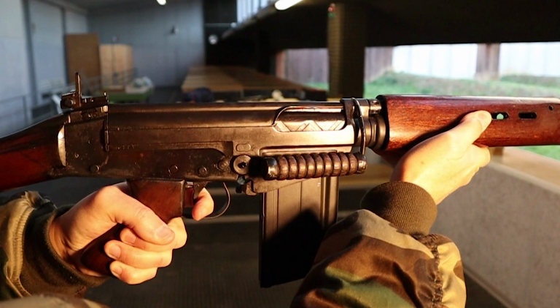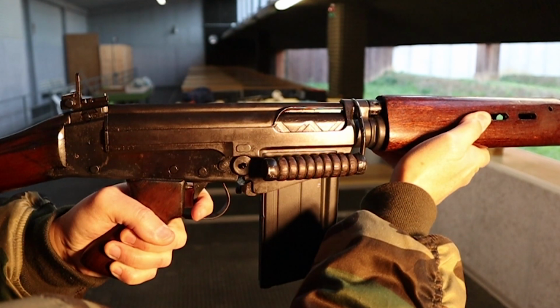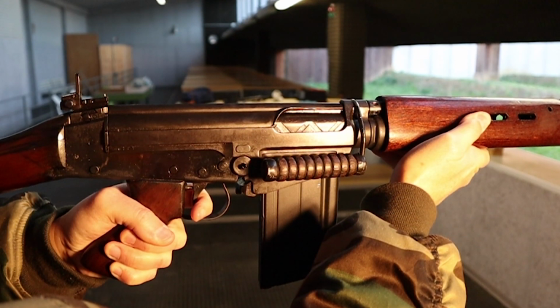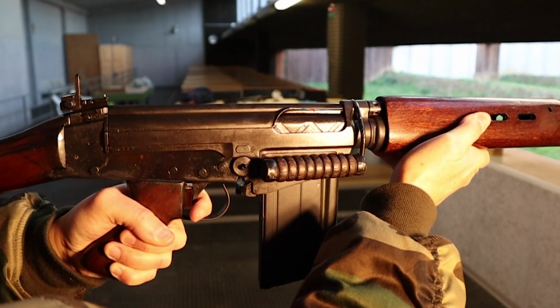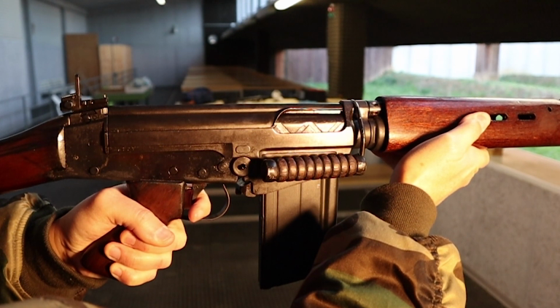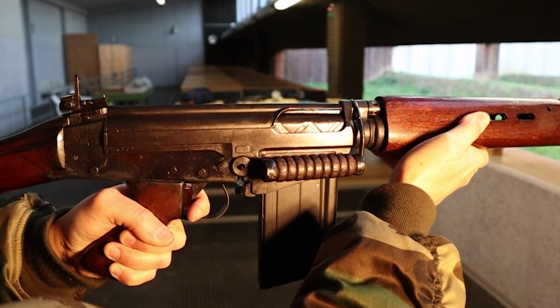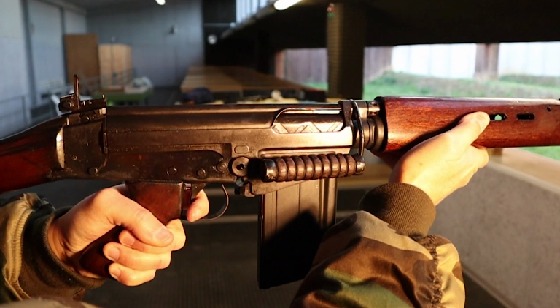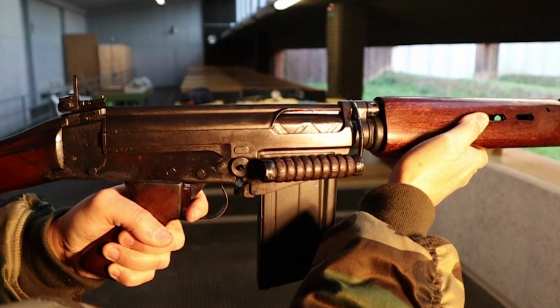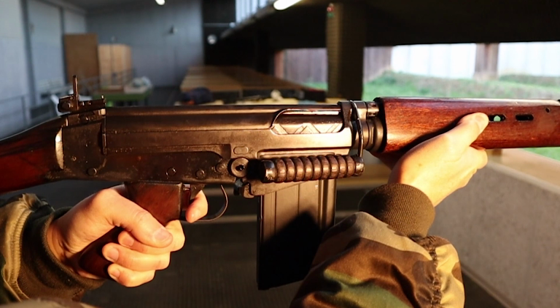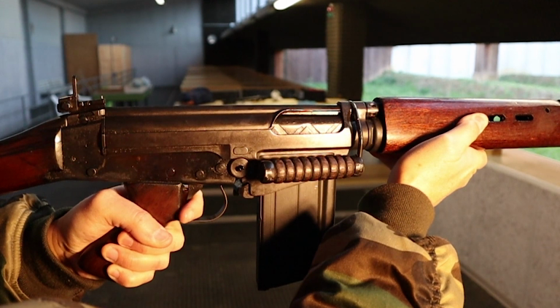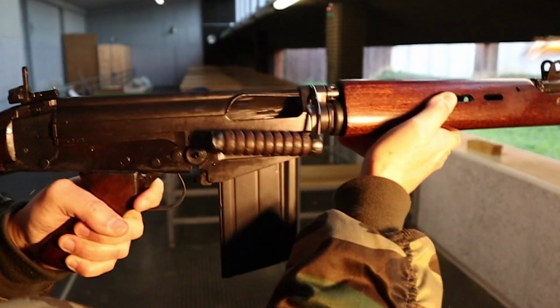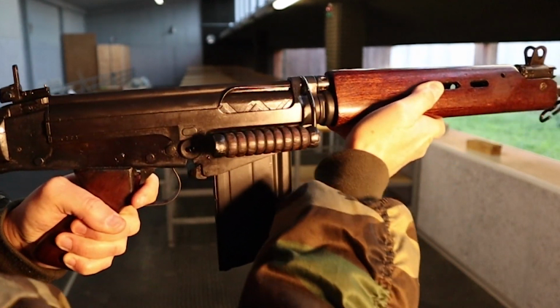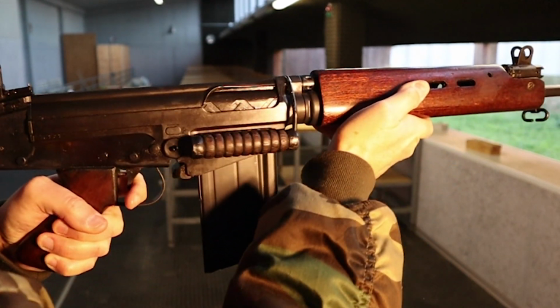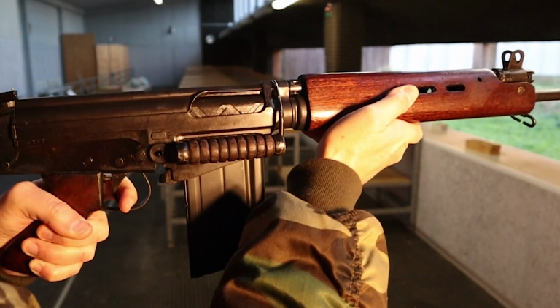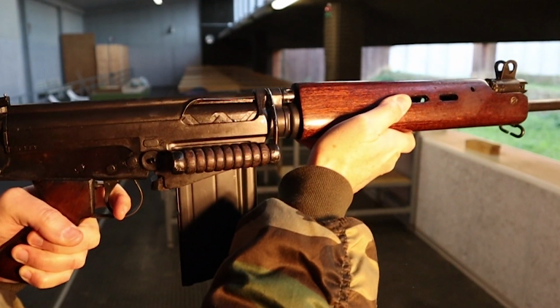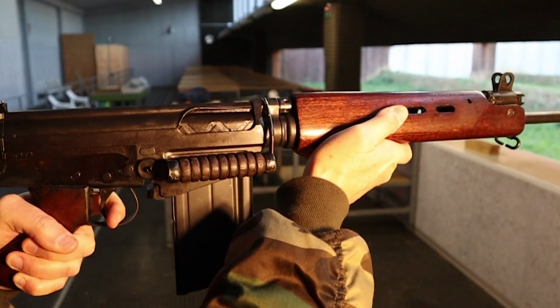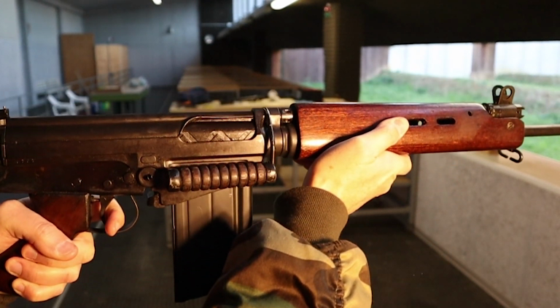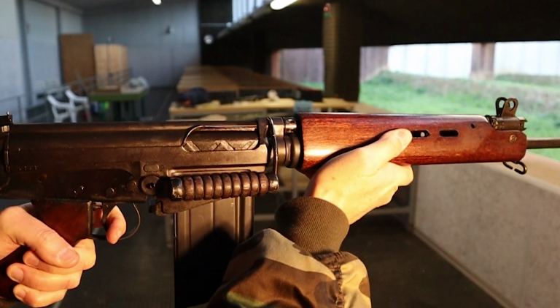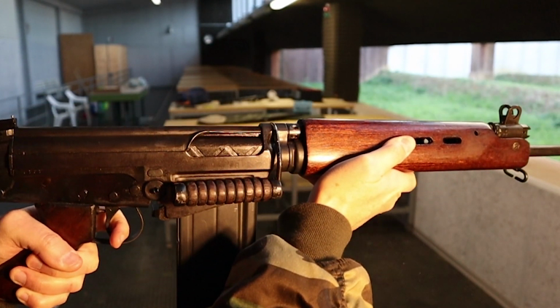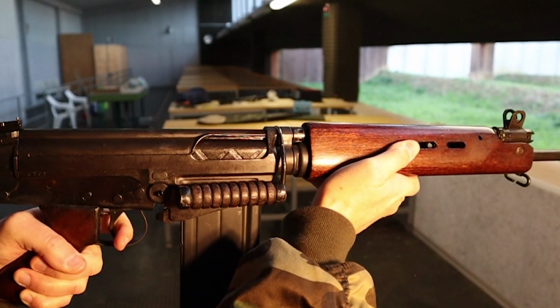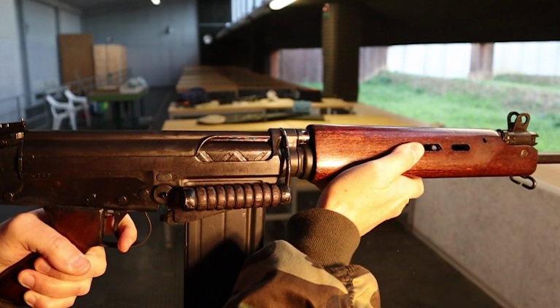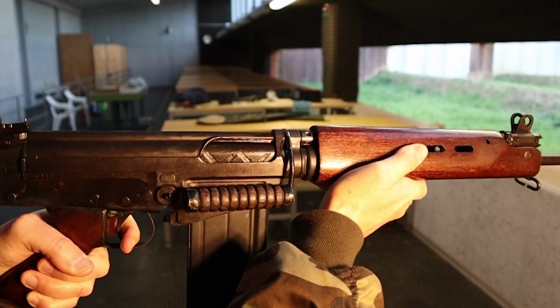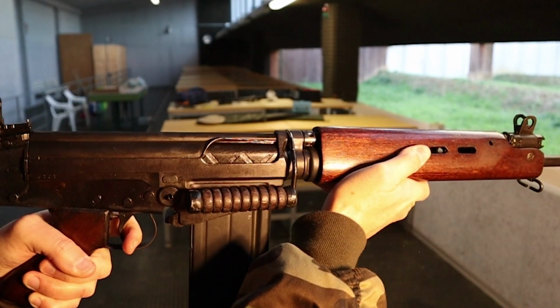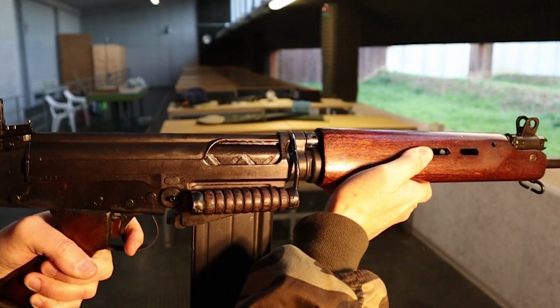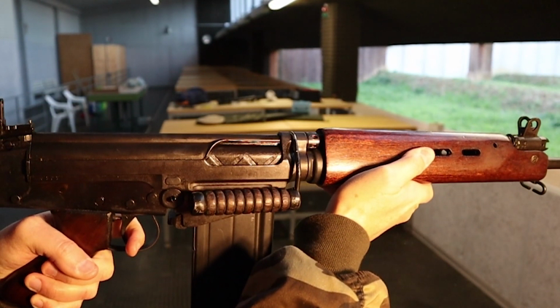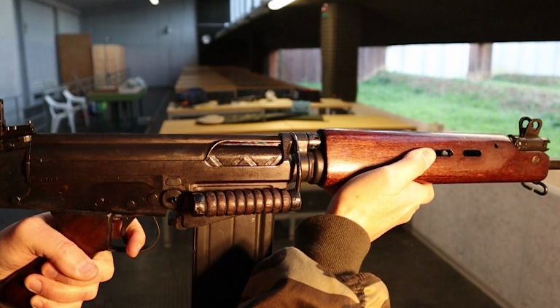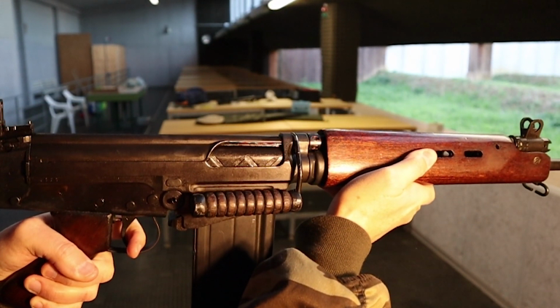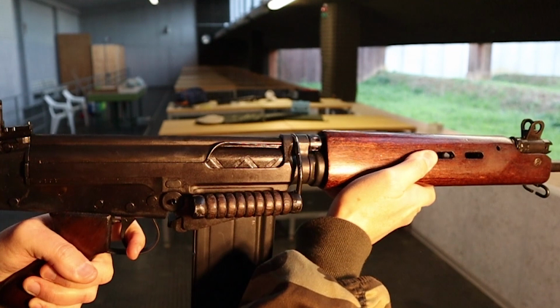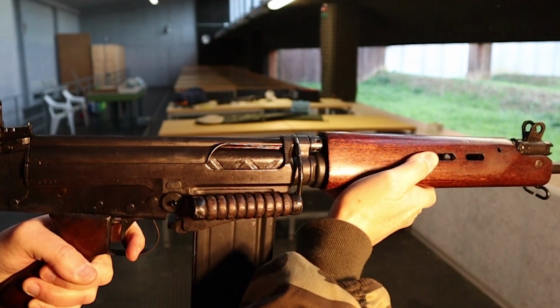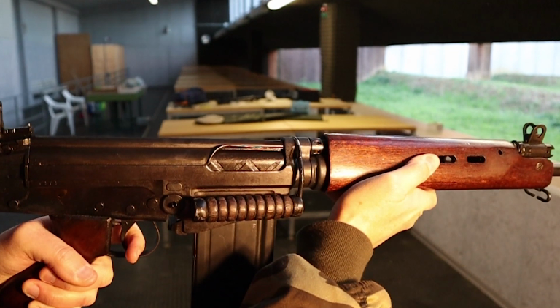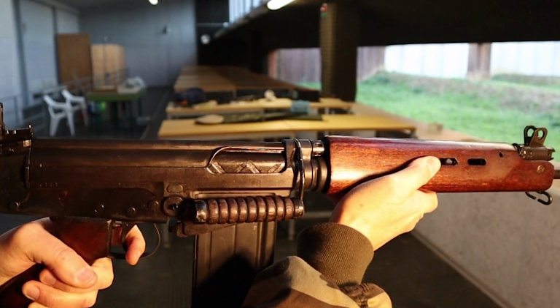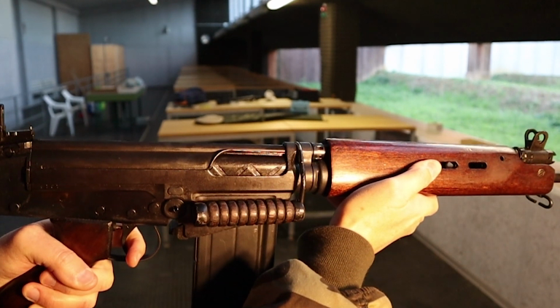Yet, when I shot that same rifle while holding it, I could definitely feel a different recoil sensation, and the same thing probably happened to you. Why is that?